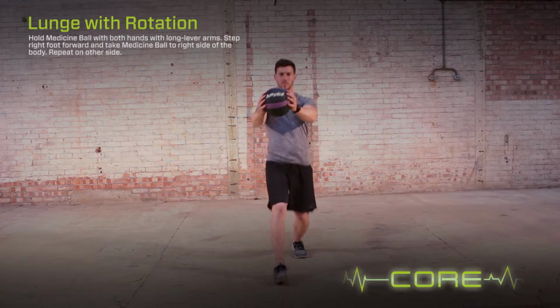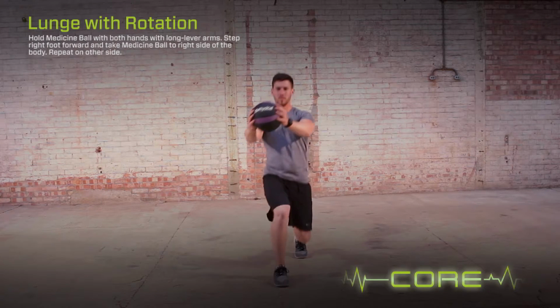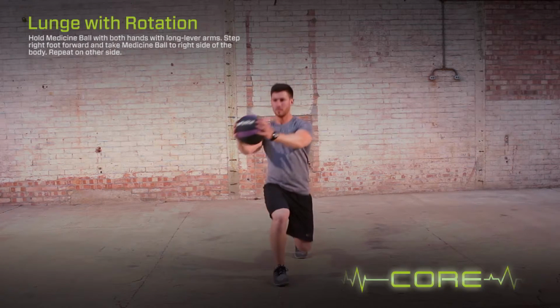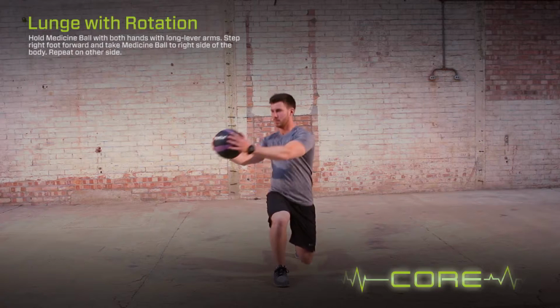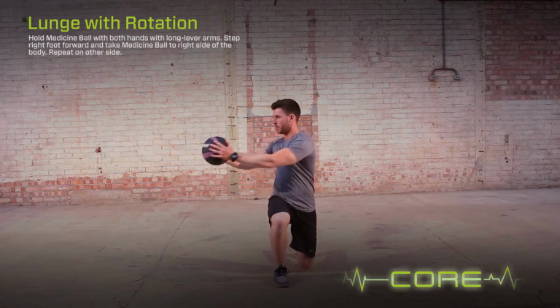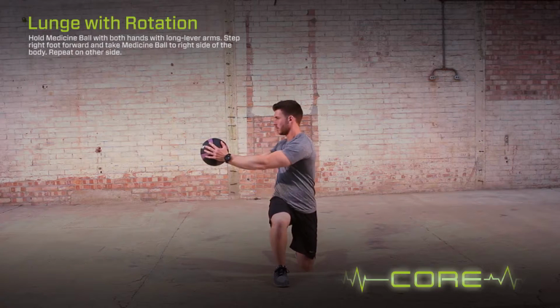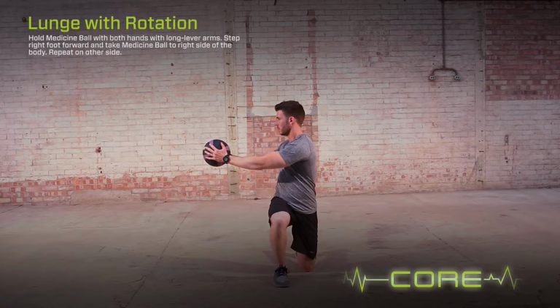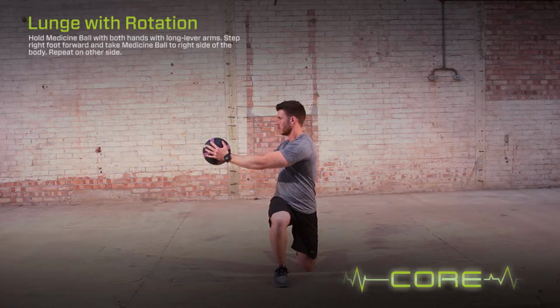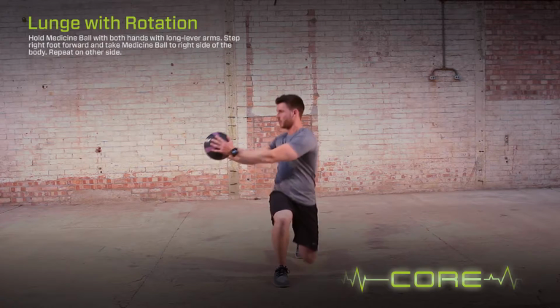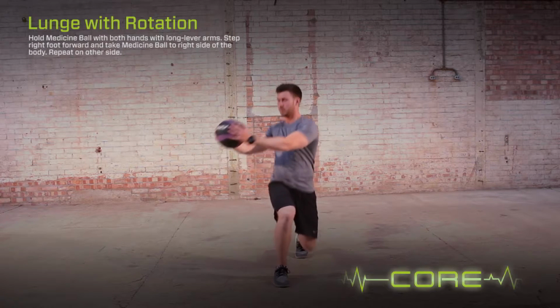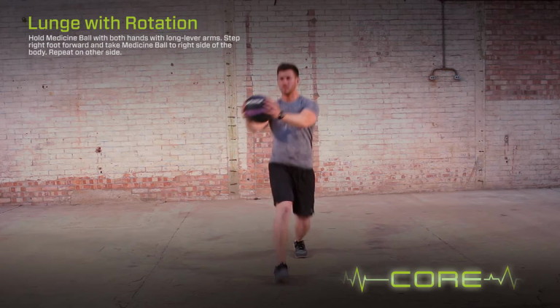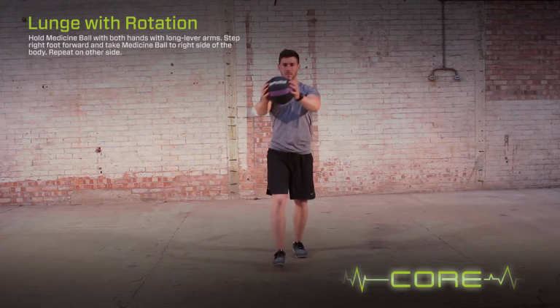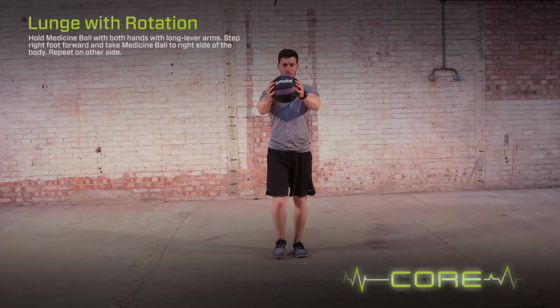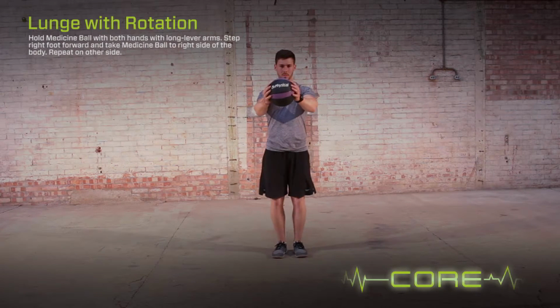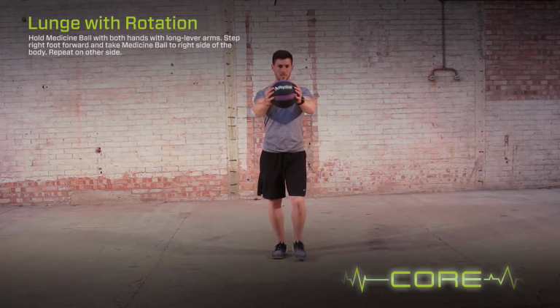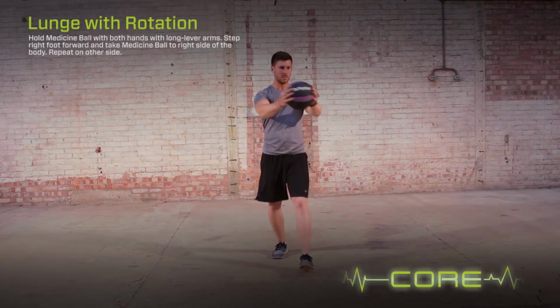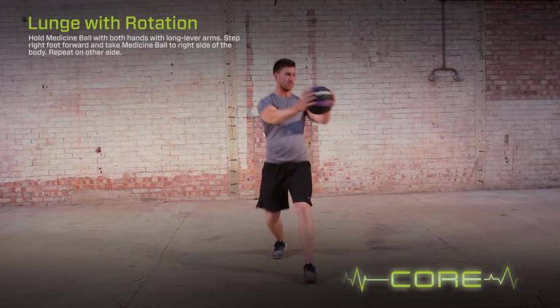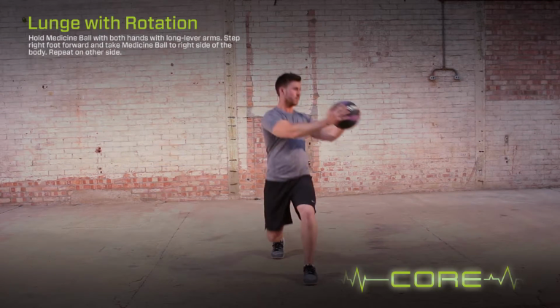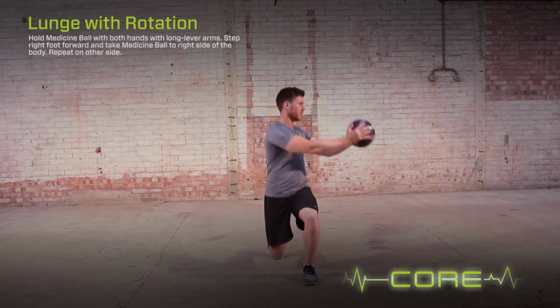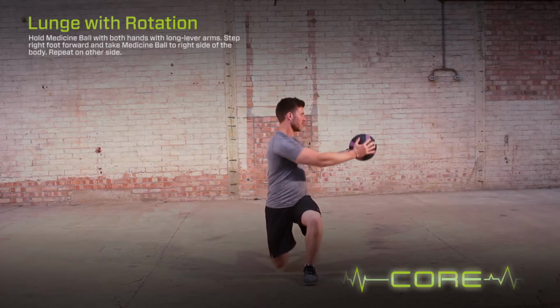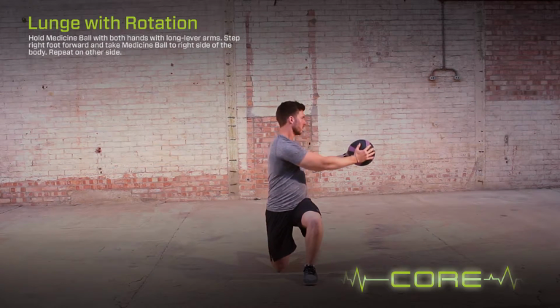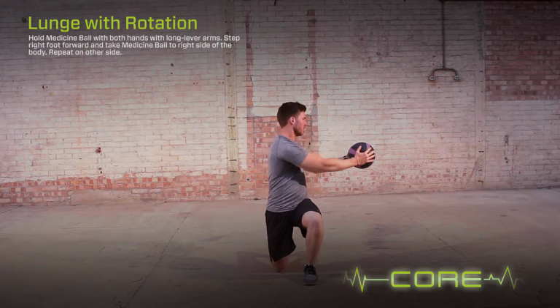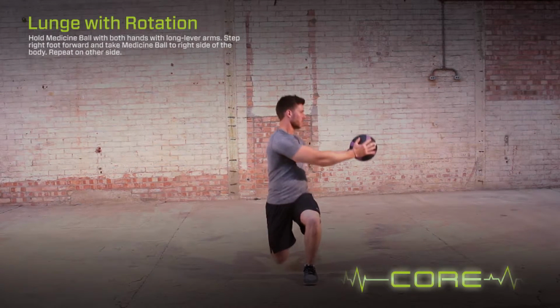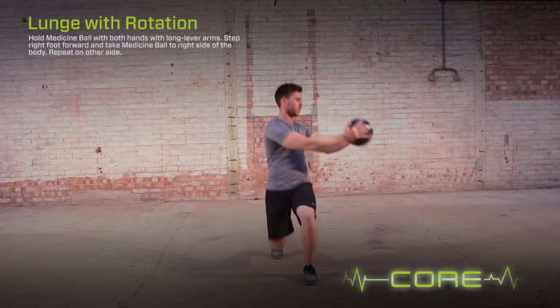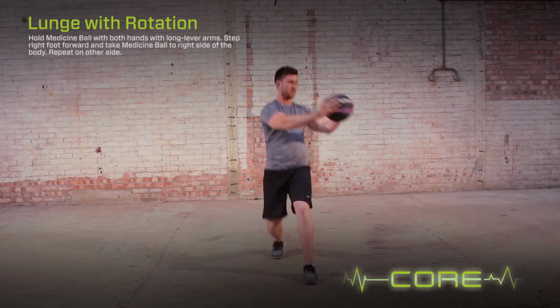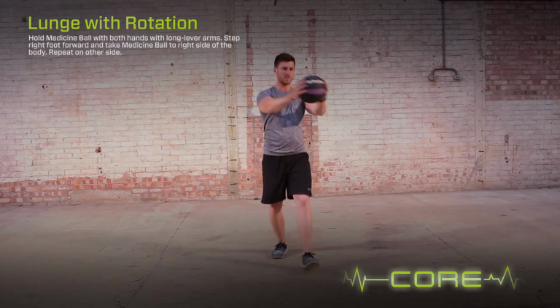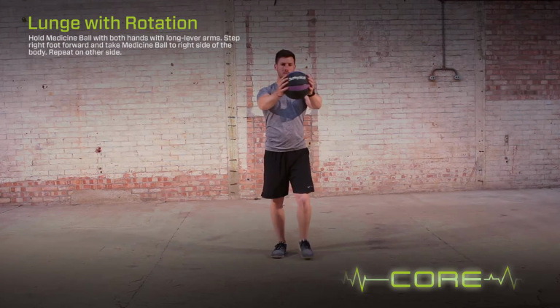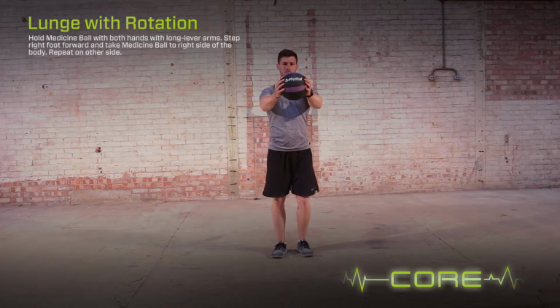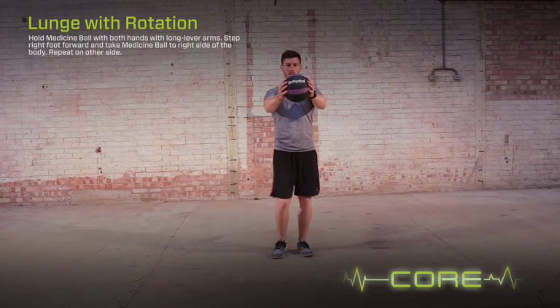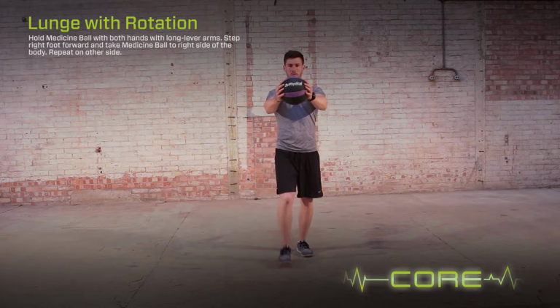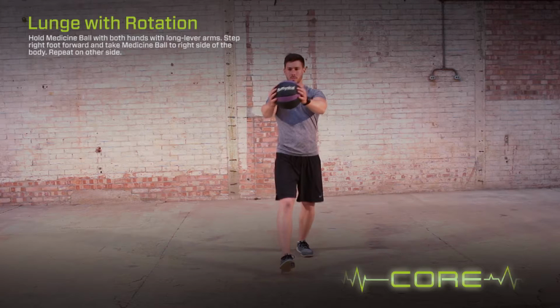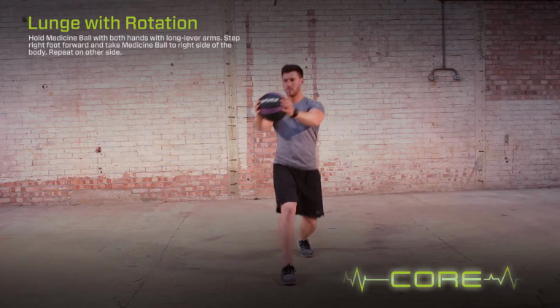To regress the exercise, flex the elbows. To progress the exercise, add a split jump to the movement.